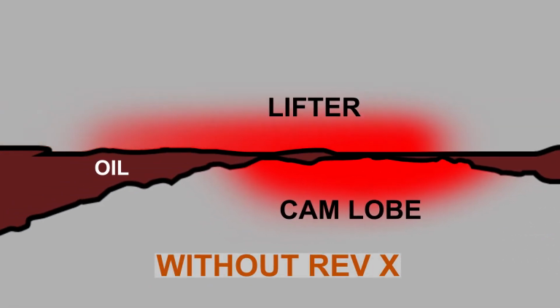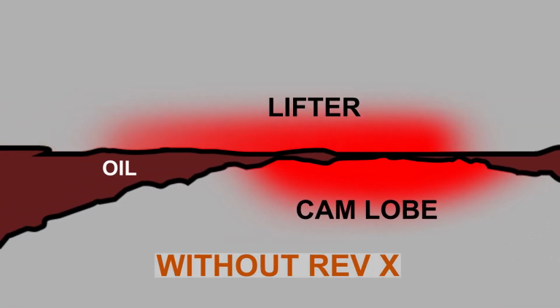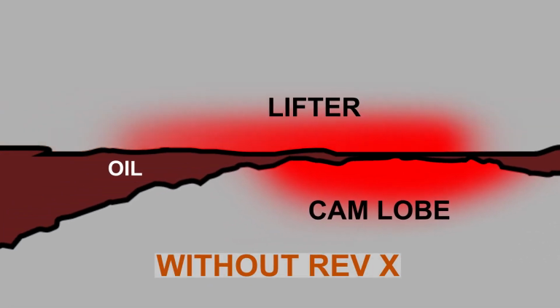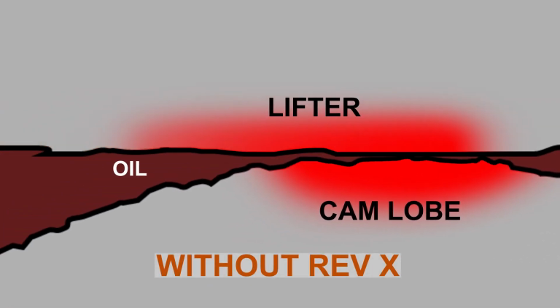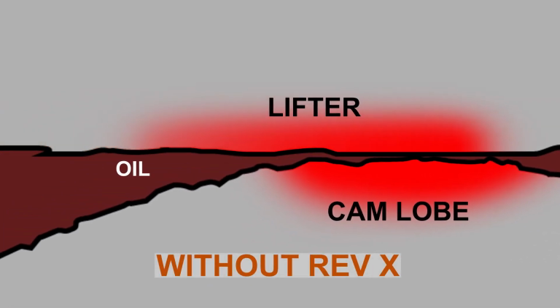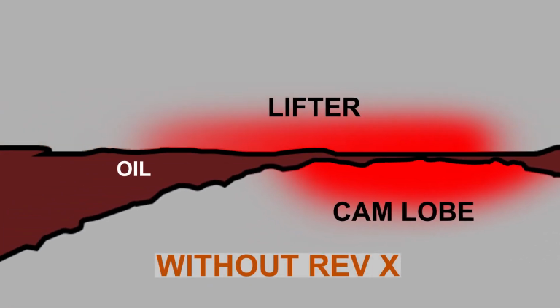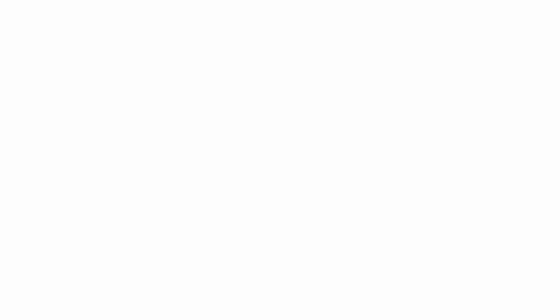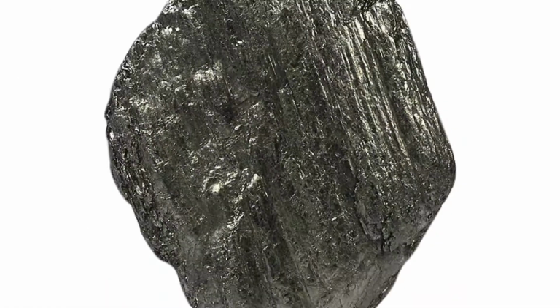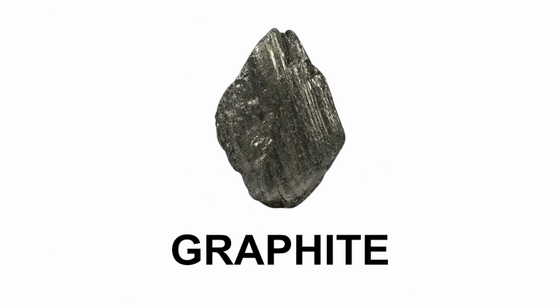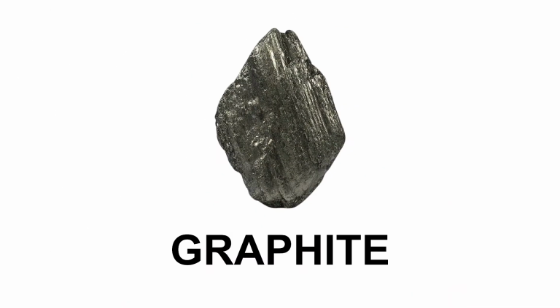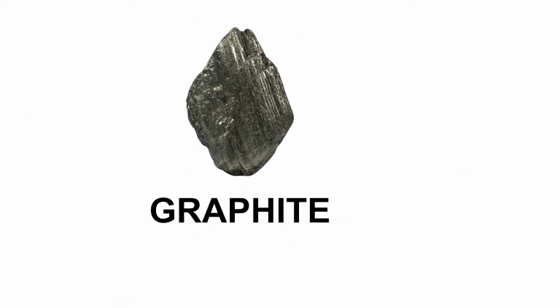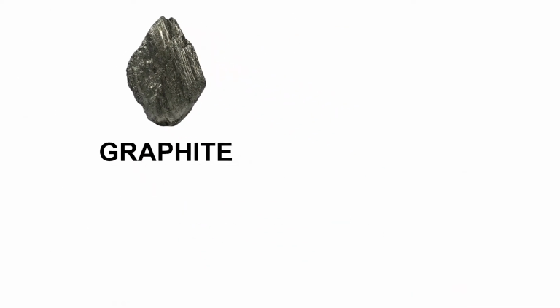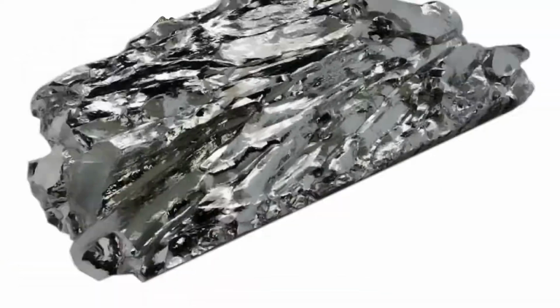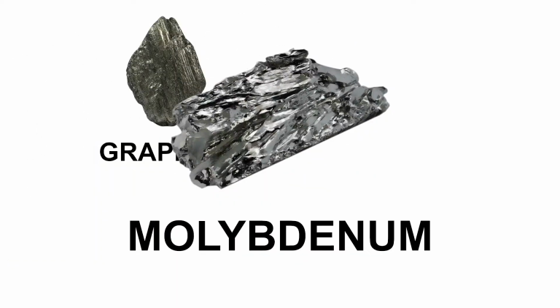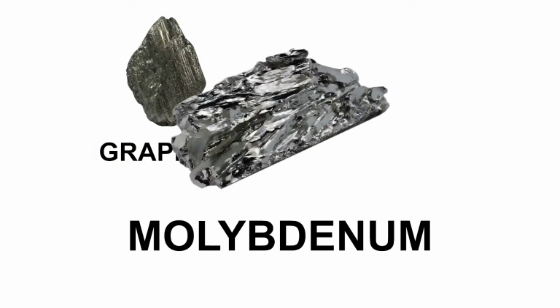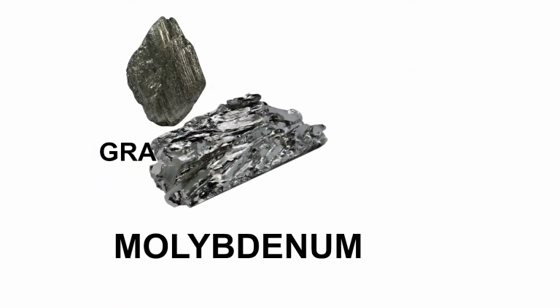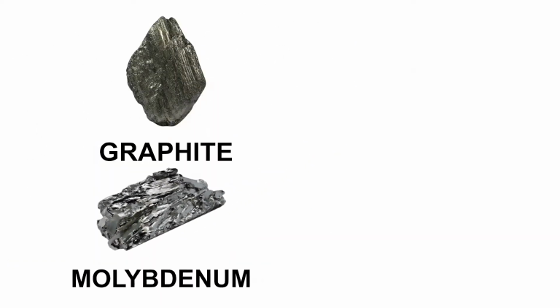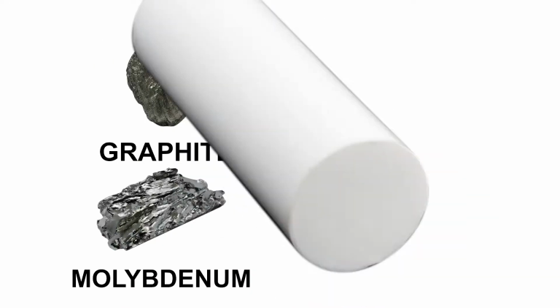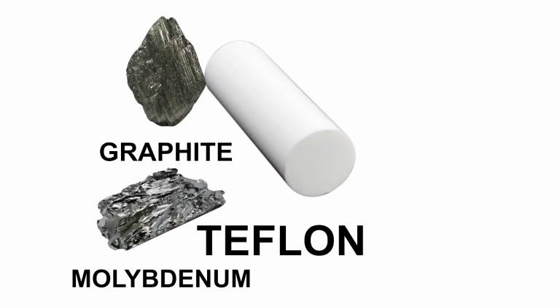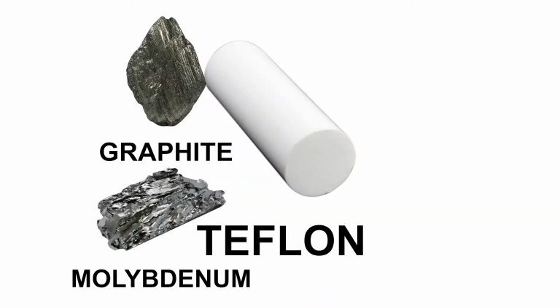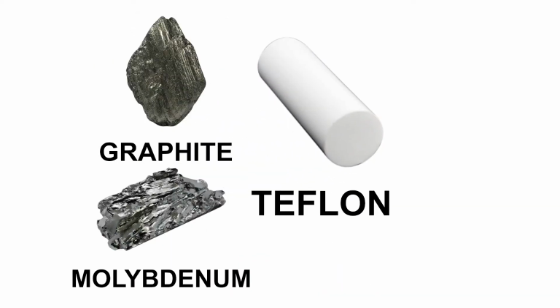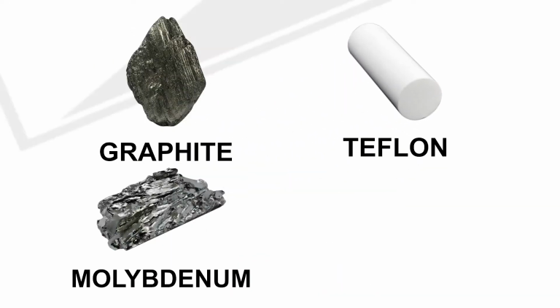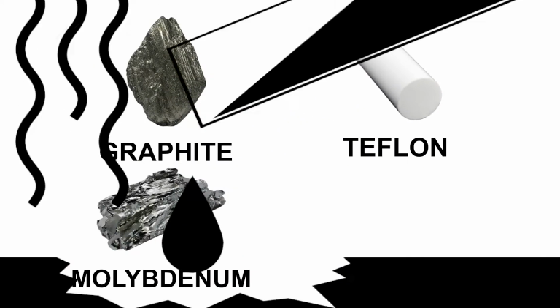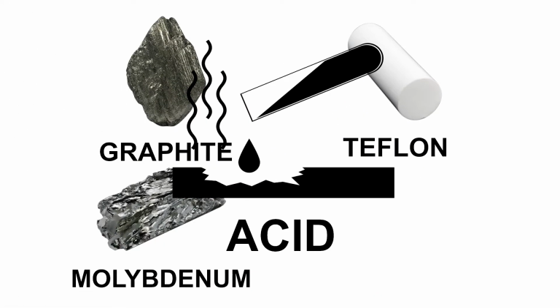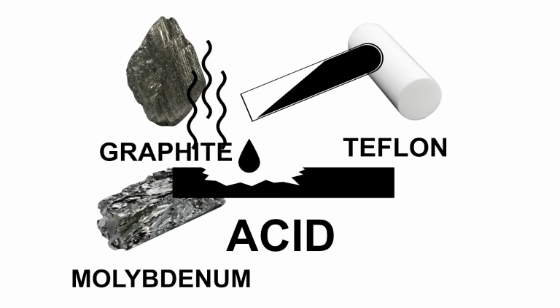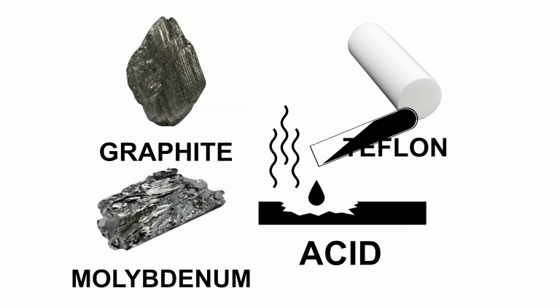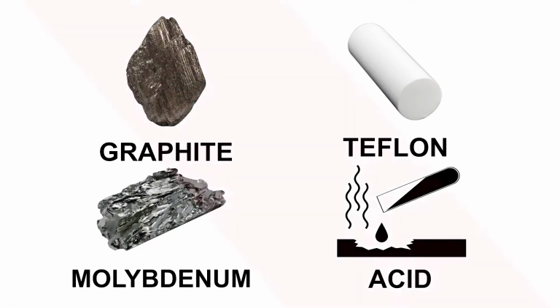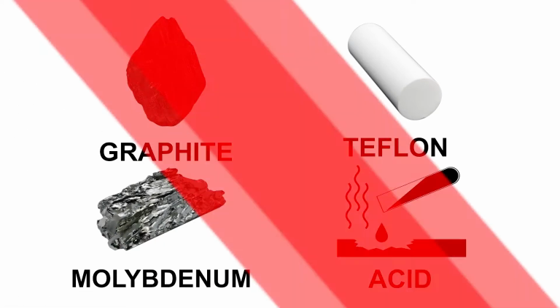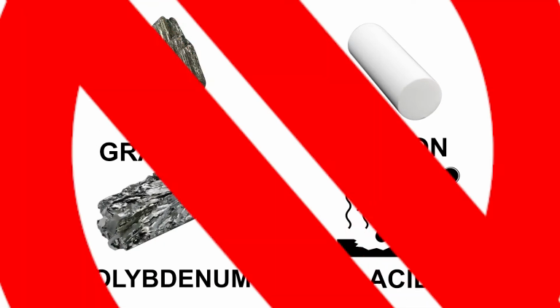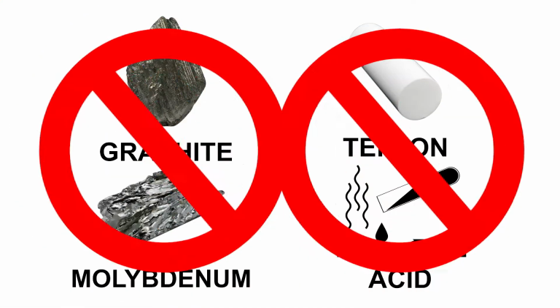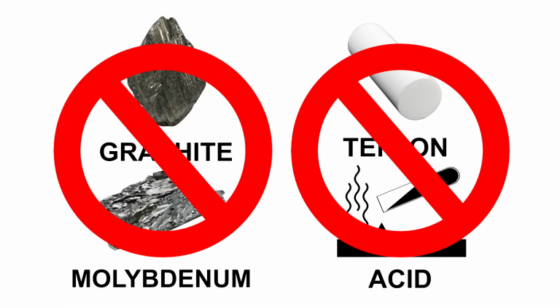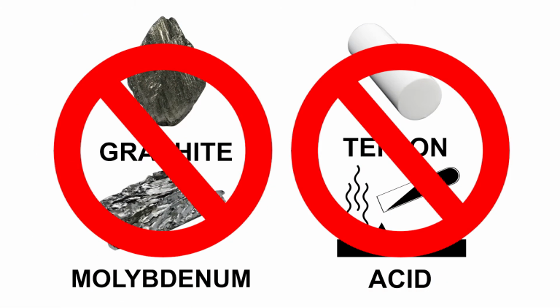It does this without the use of graphite, moly, teflon, or any other acids or harmful additives.